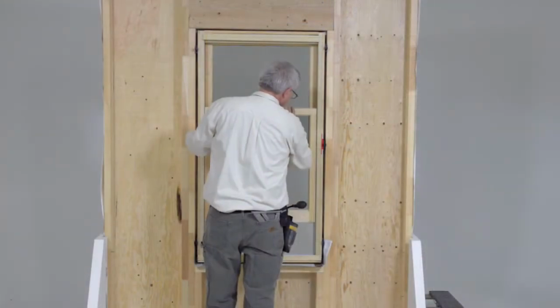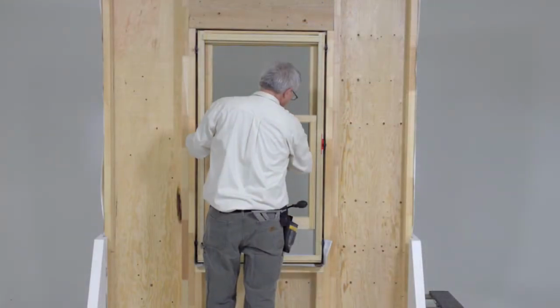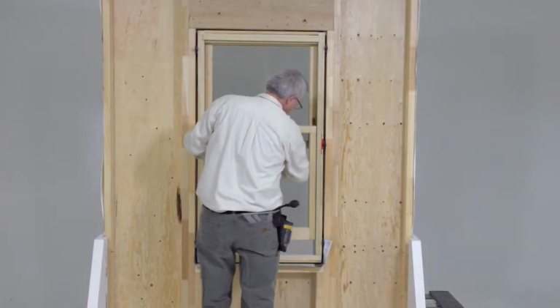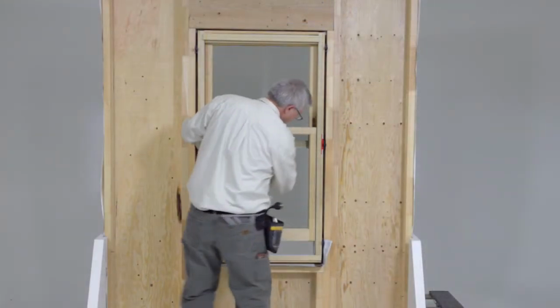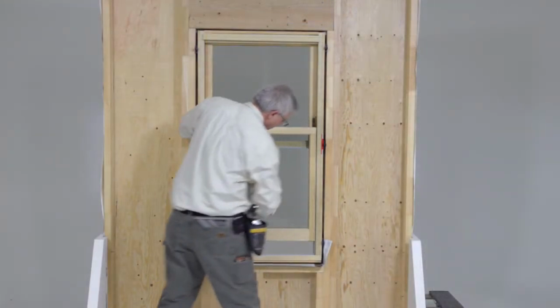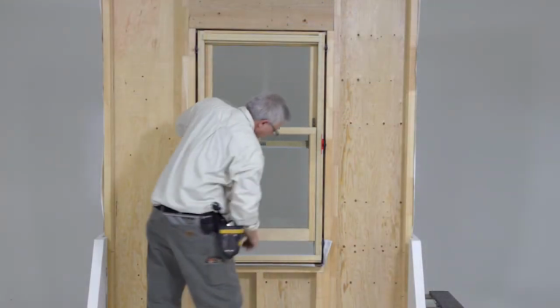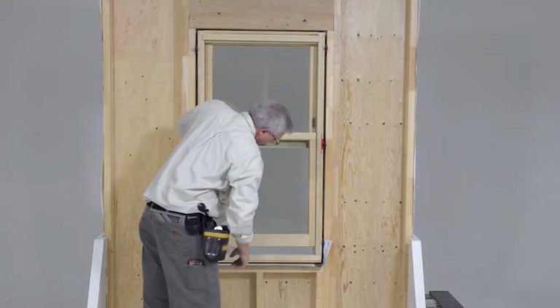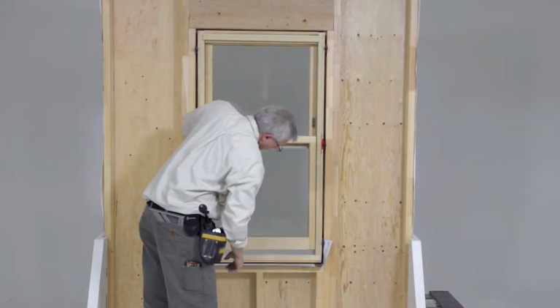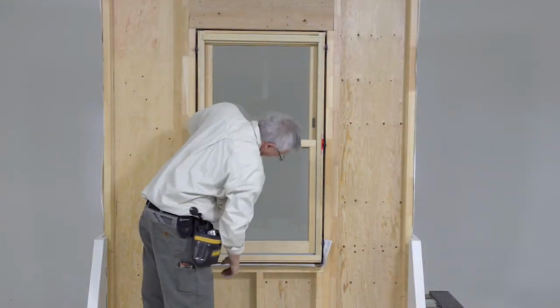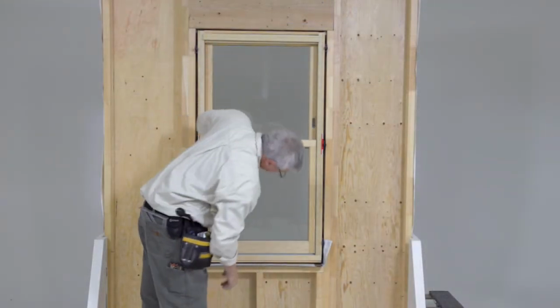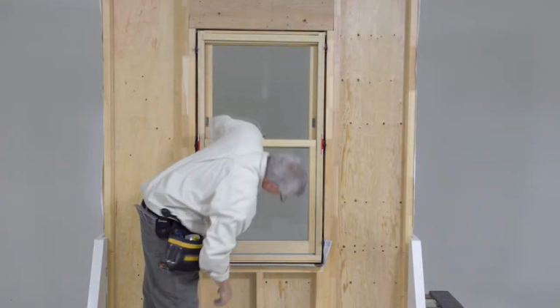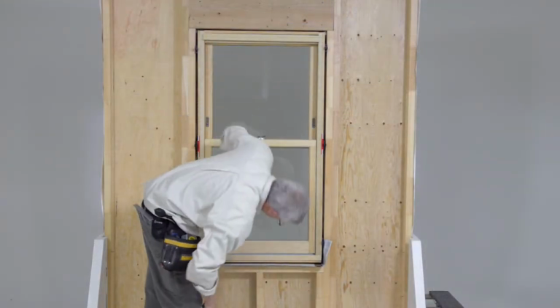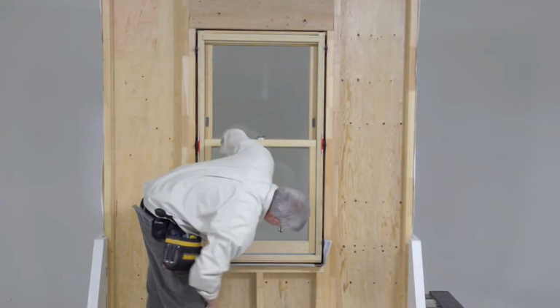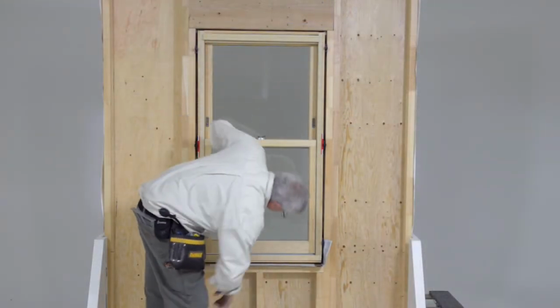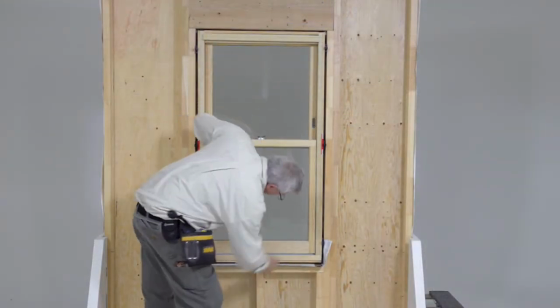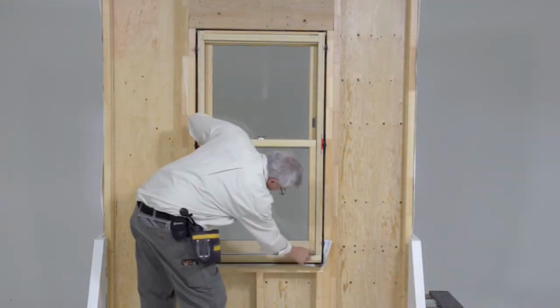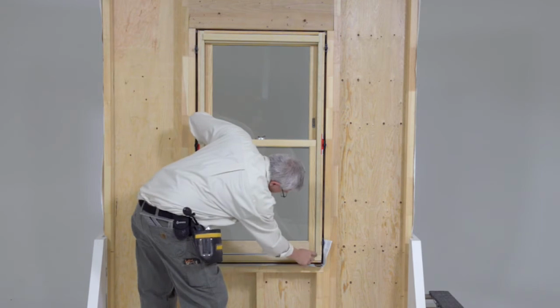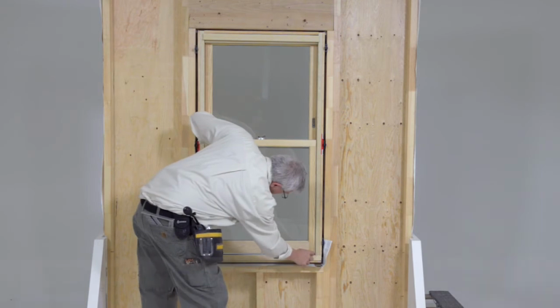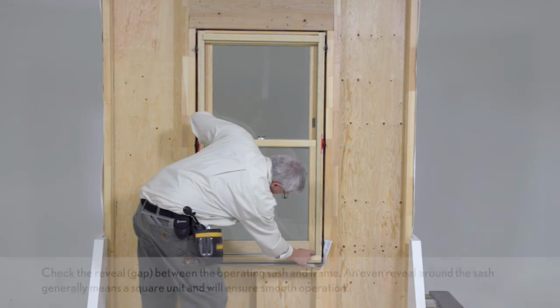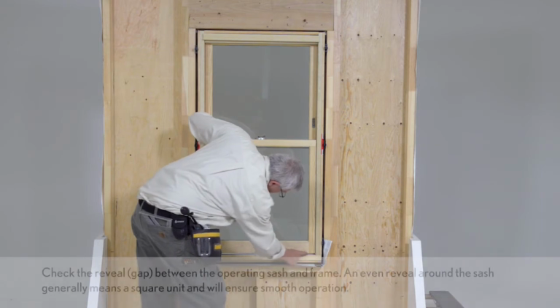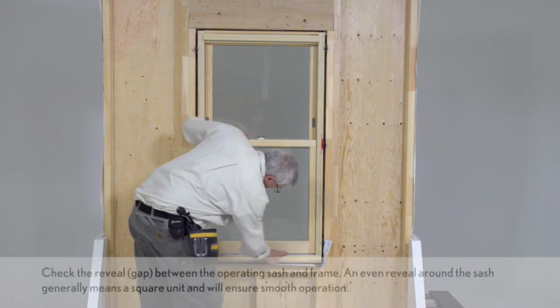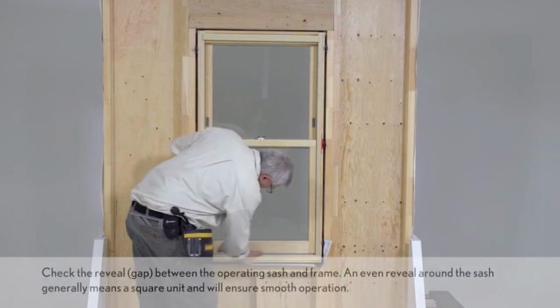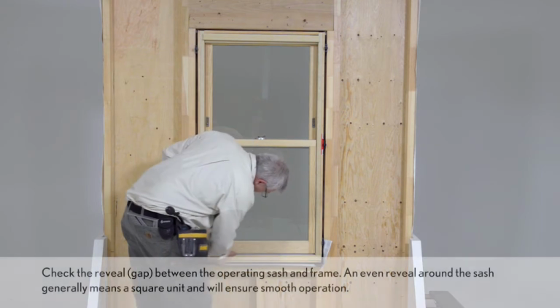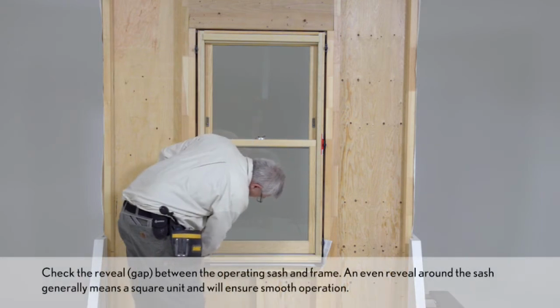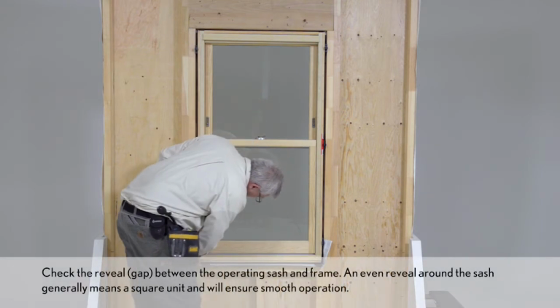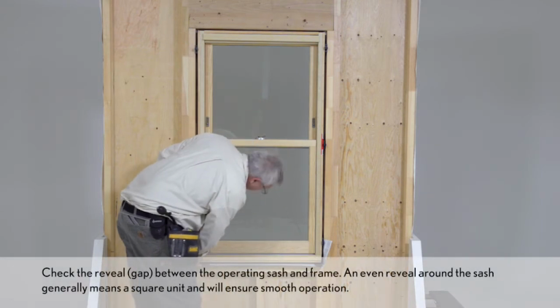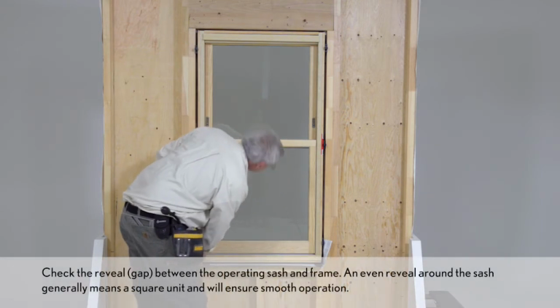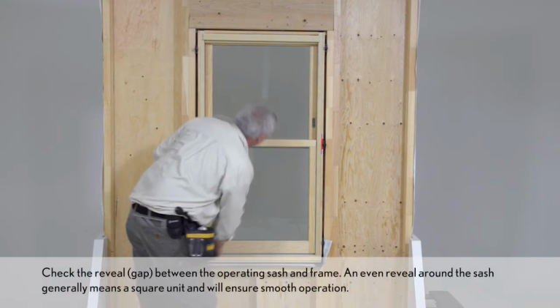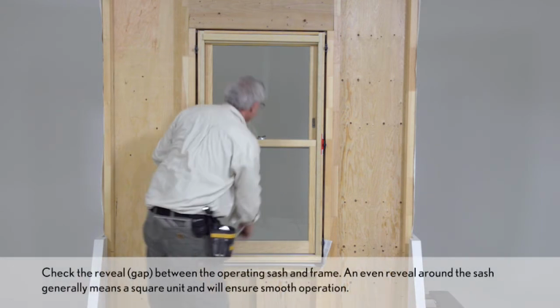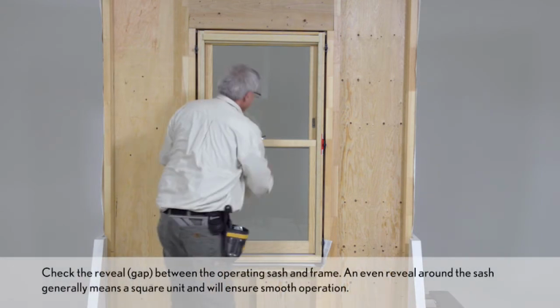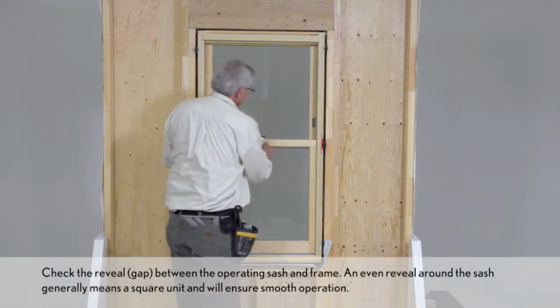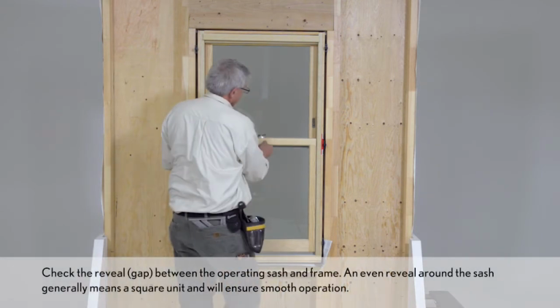On operating units, make sure it is operable. If not, make adjustments to the shims.